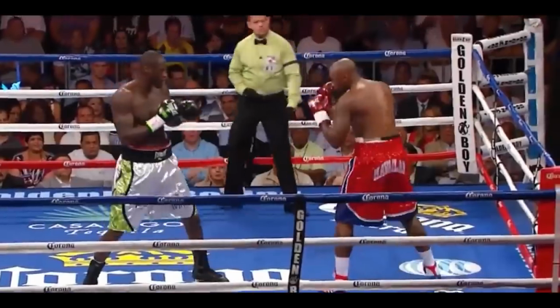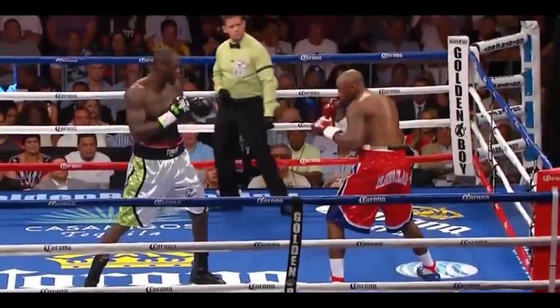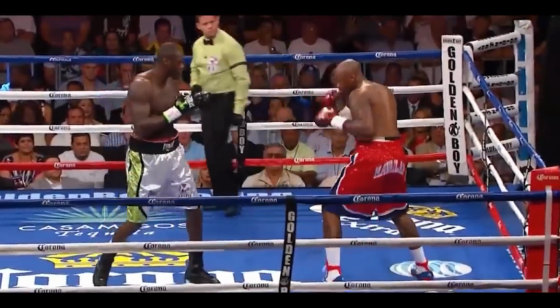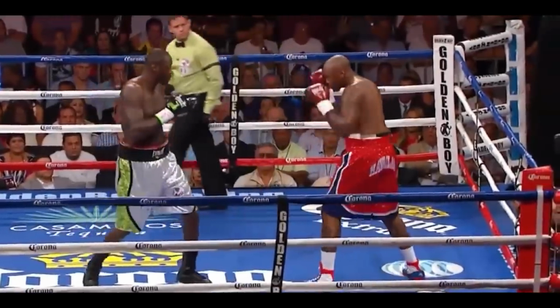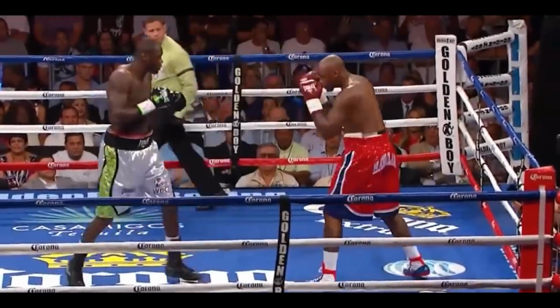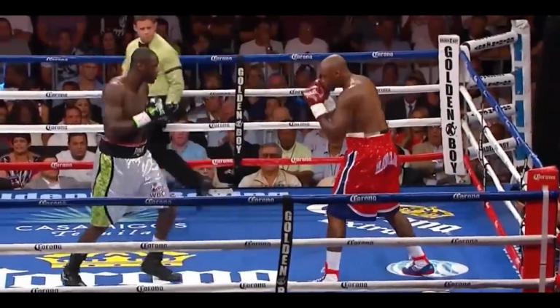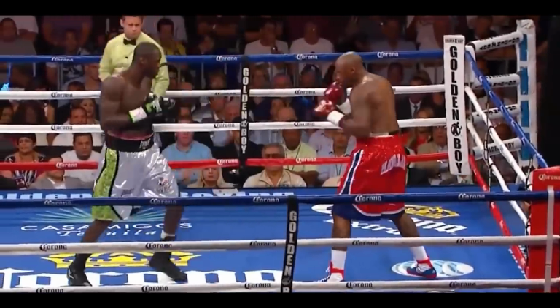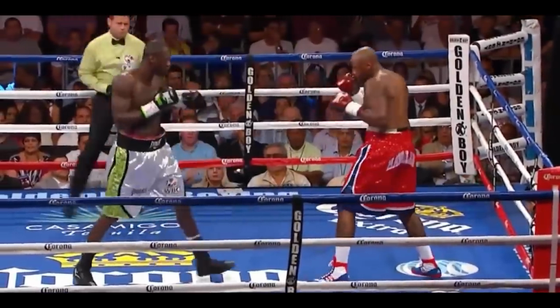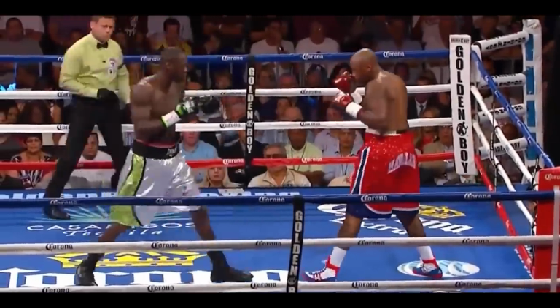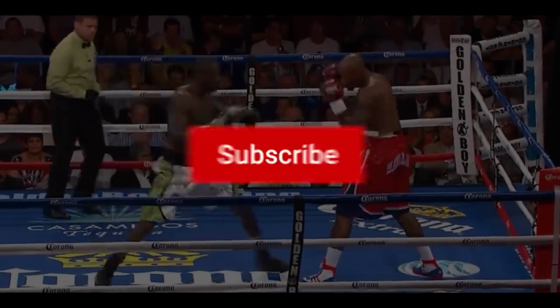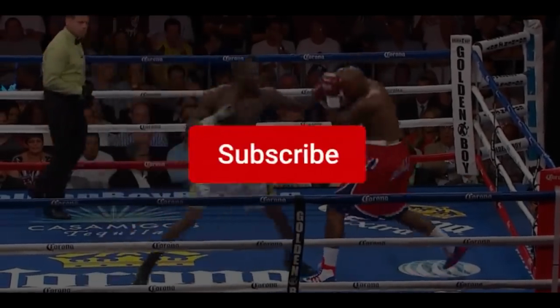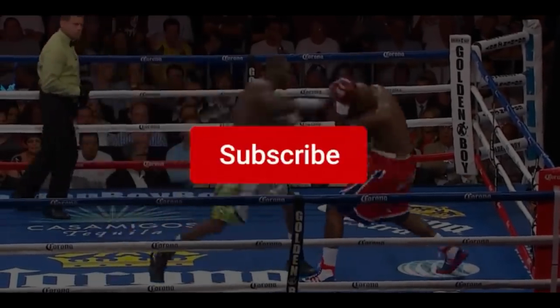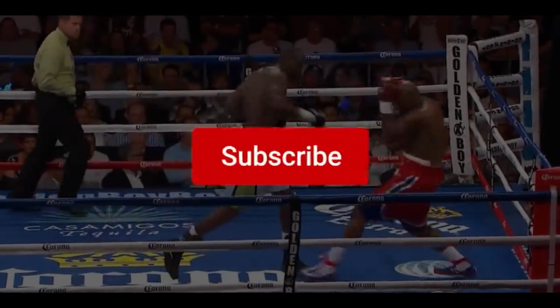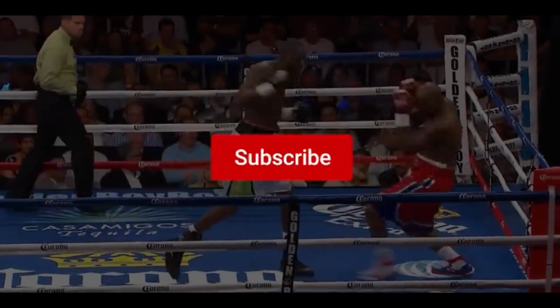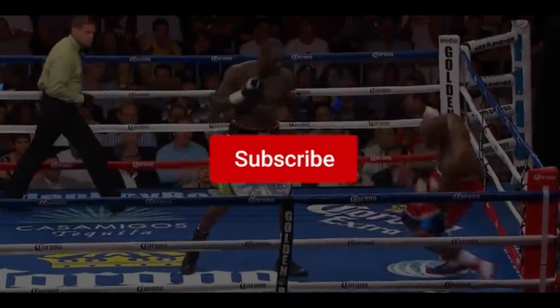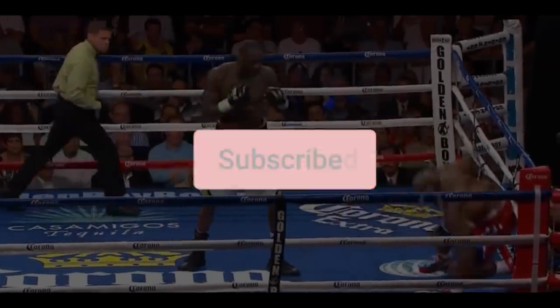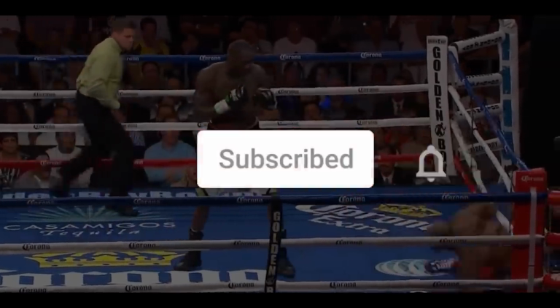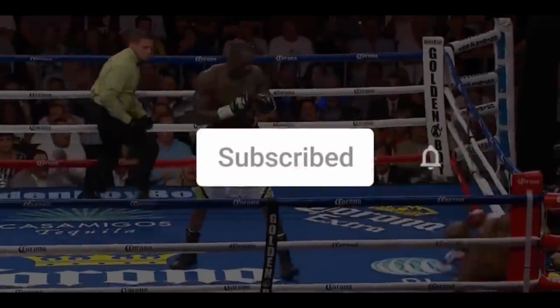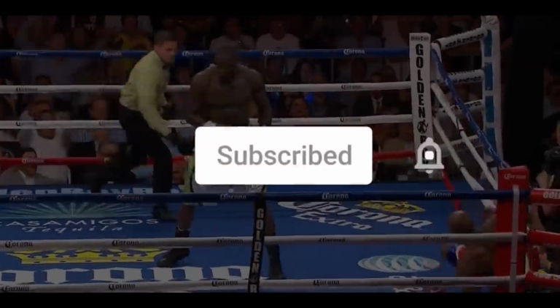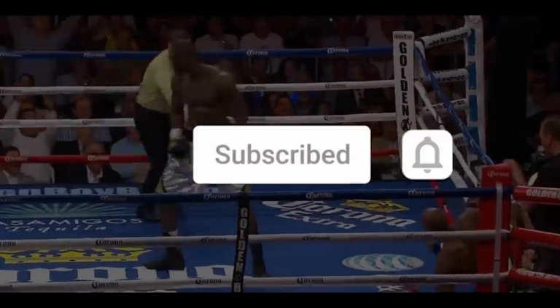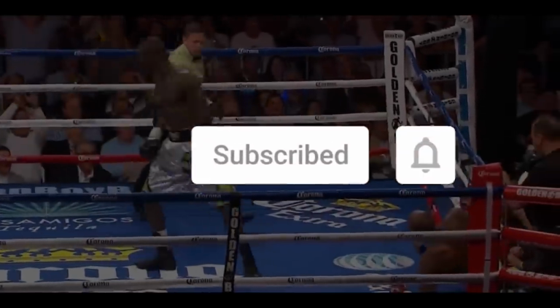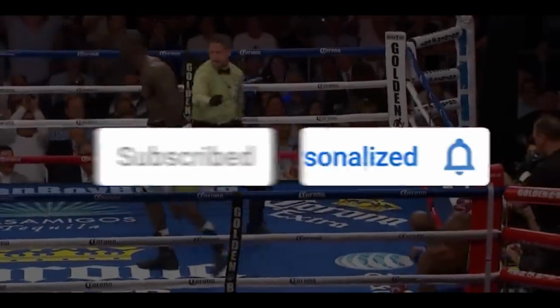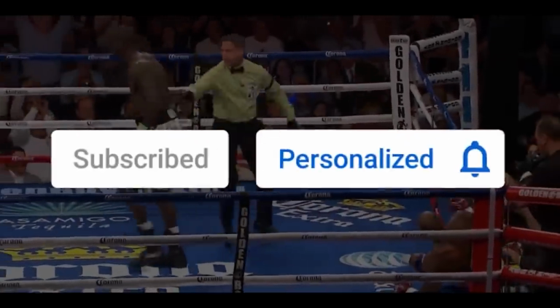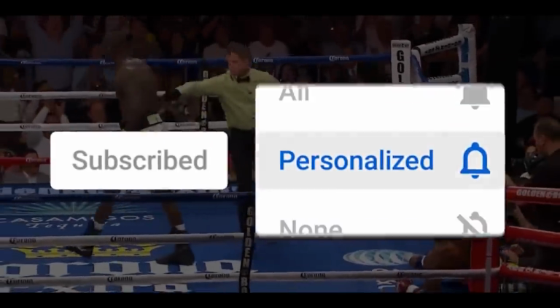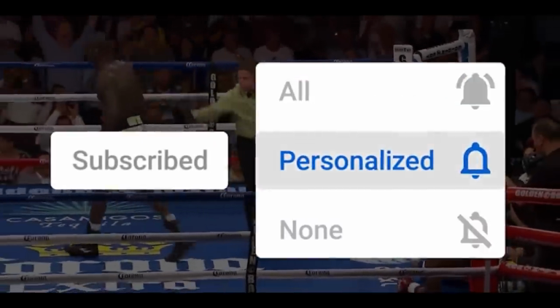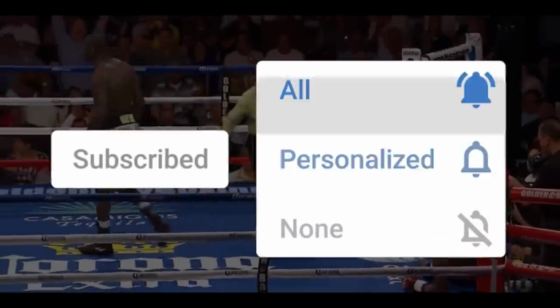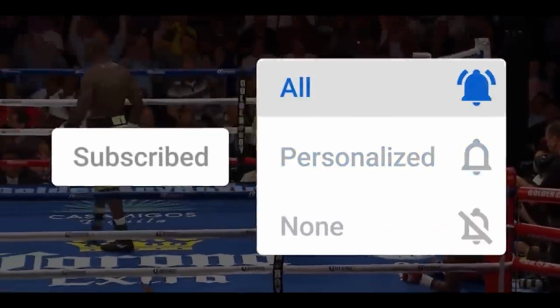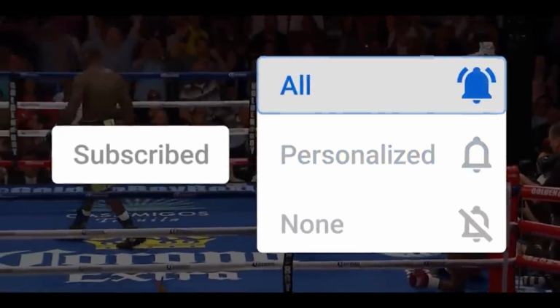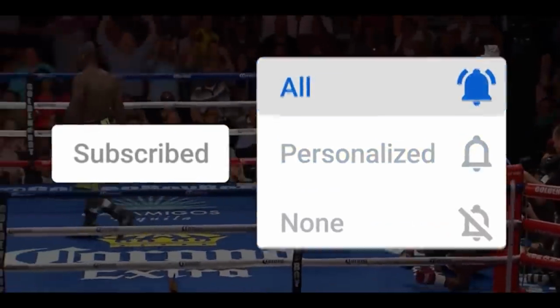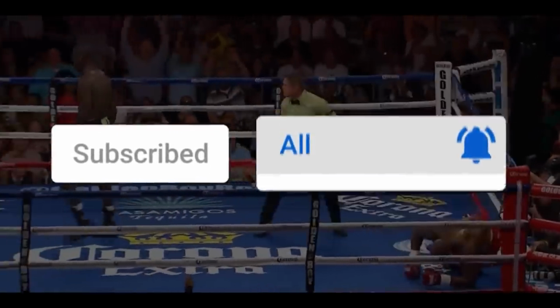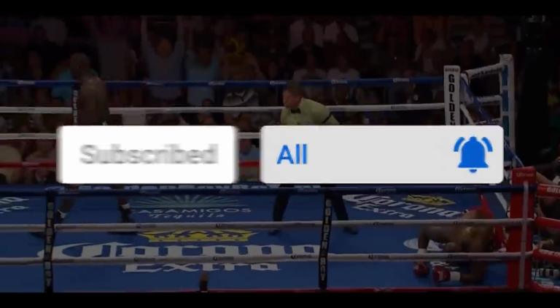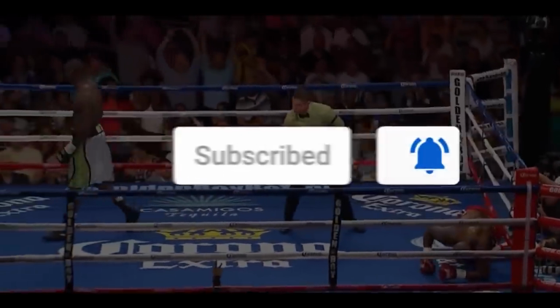Hope you enjoyed today's content. Make sure you subscribe to the Home of Boxing. See you very soon!